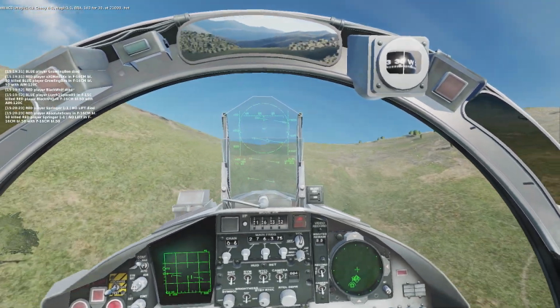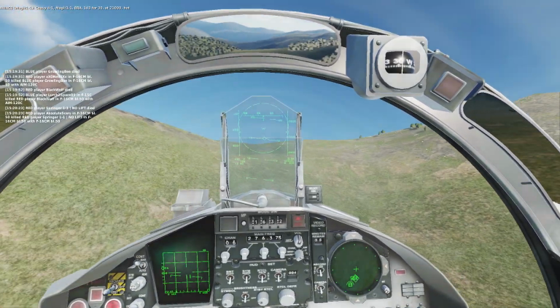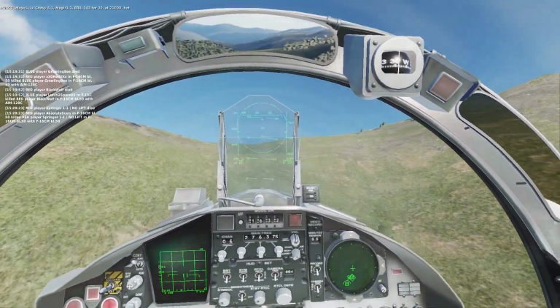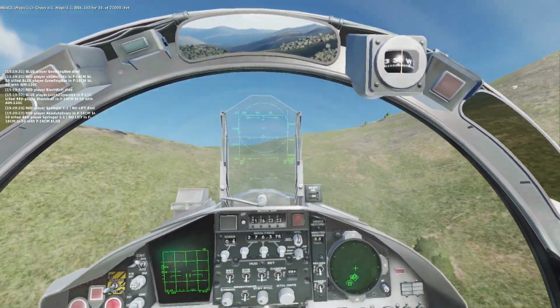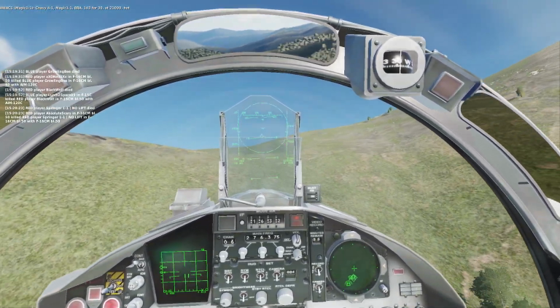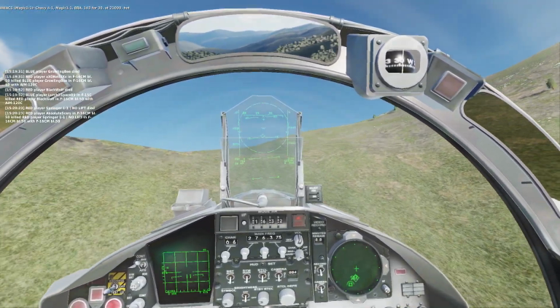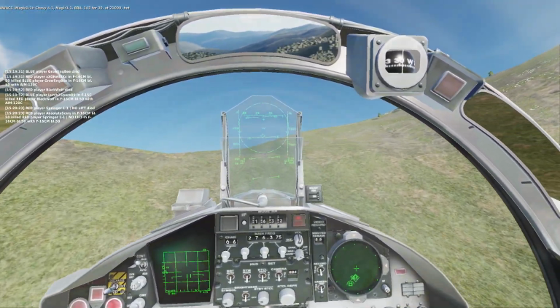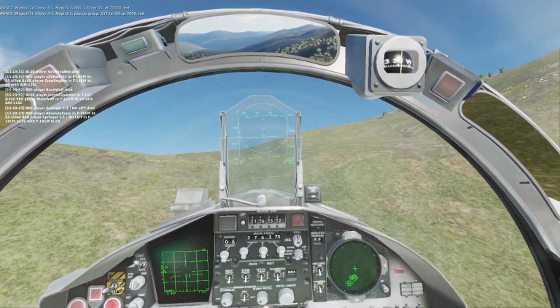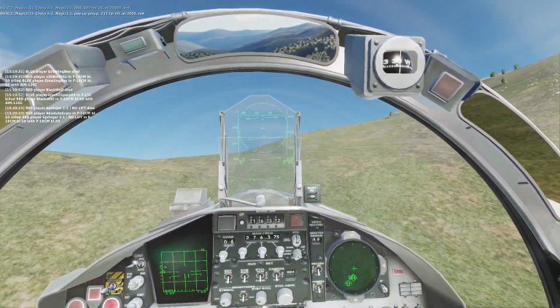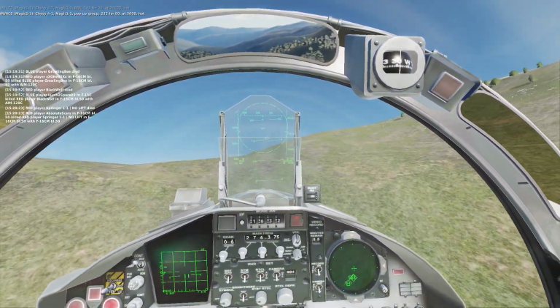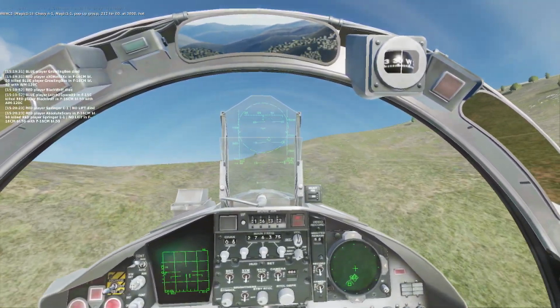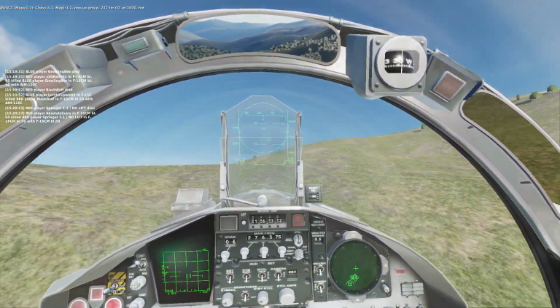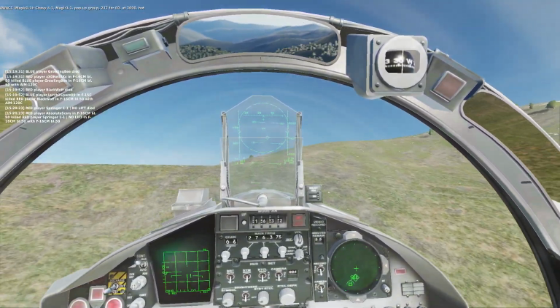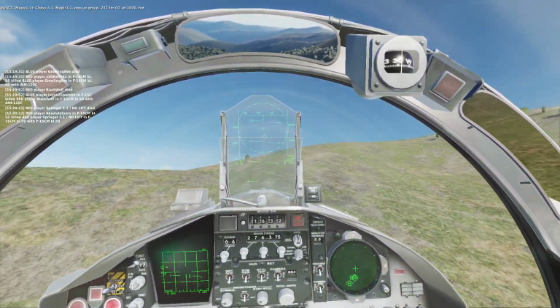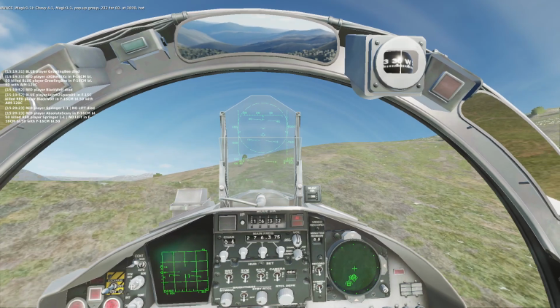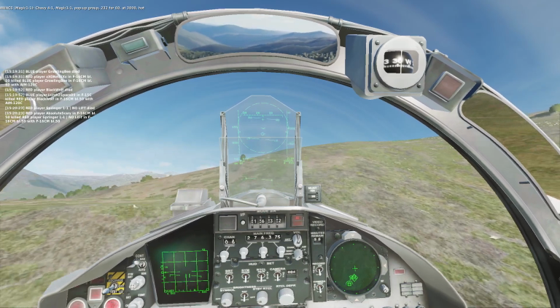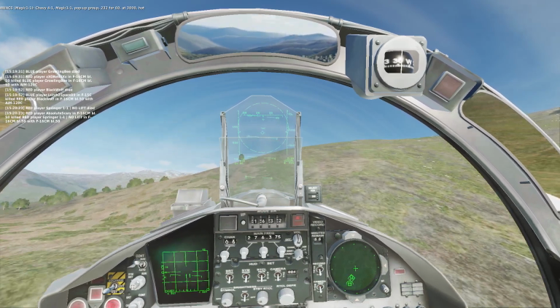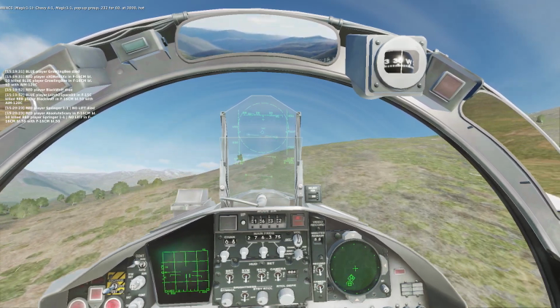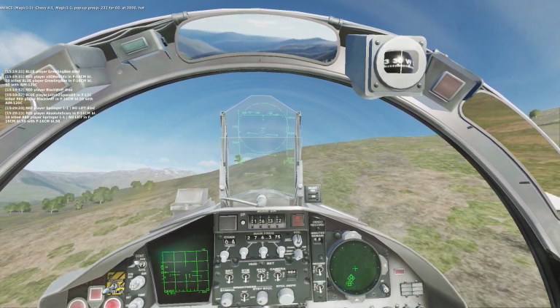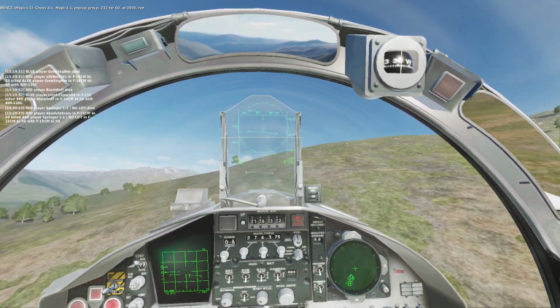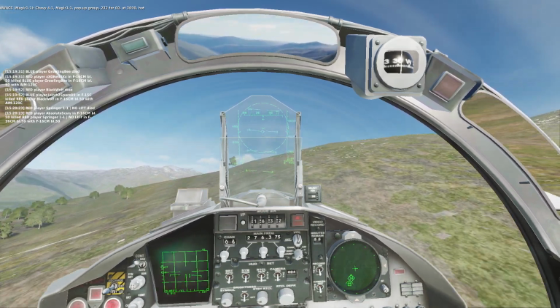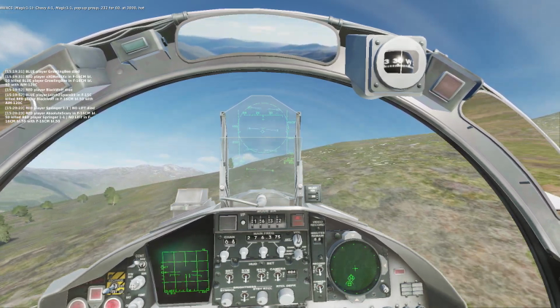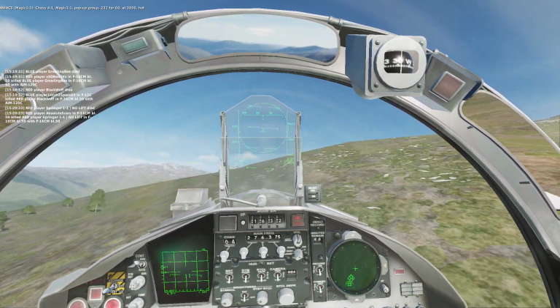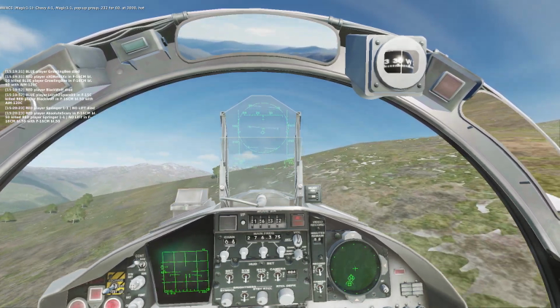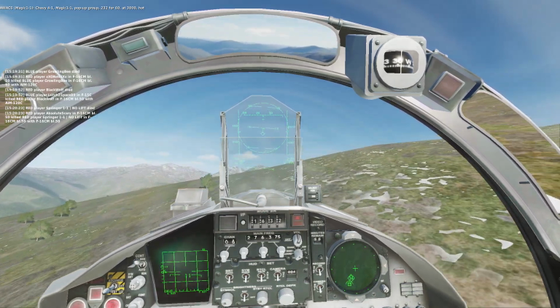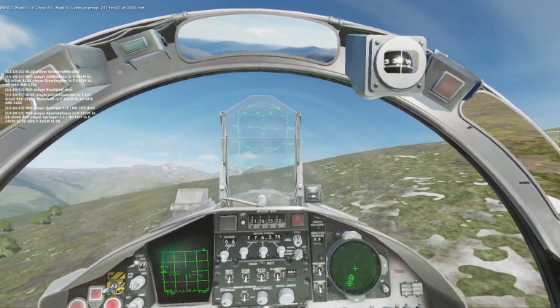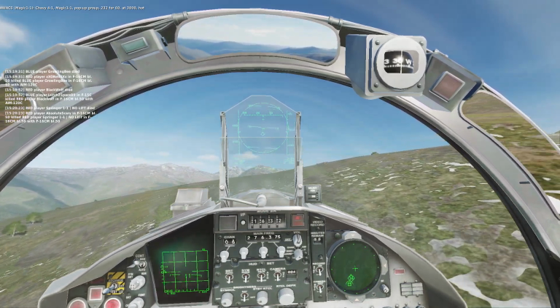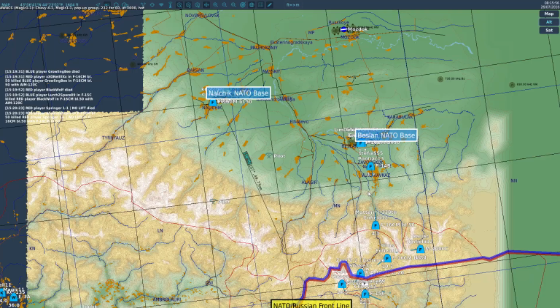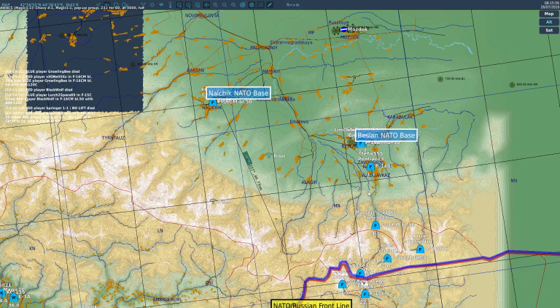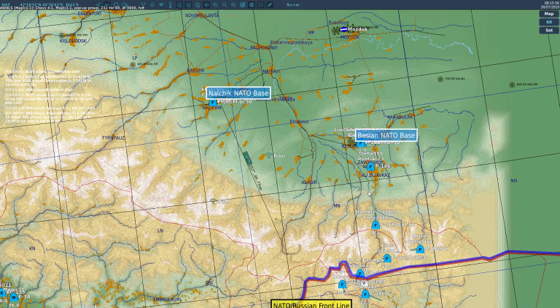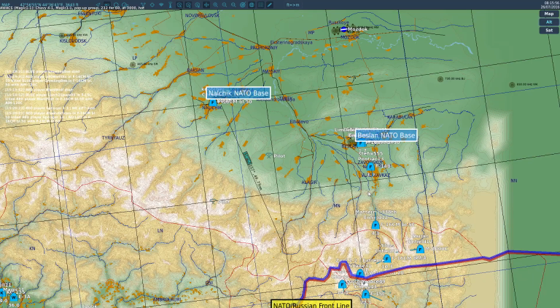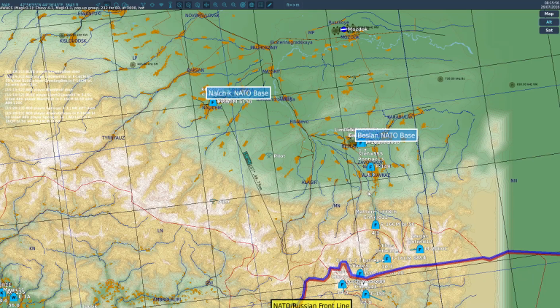Chevy Ford 1, Magic 1-1, pop-up group 232-460, at 3,000, hot.